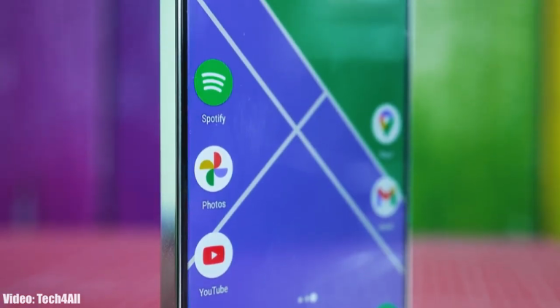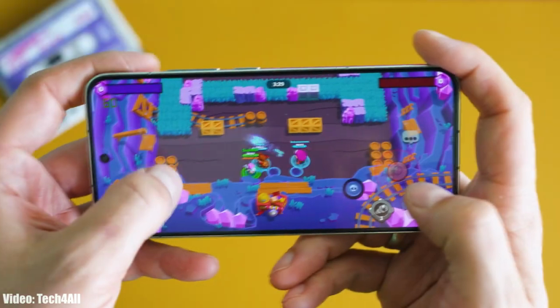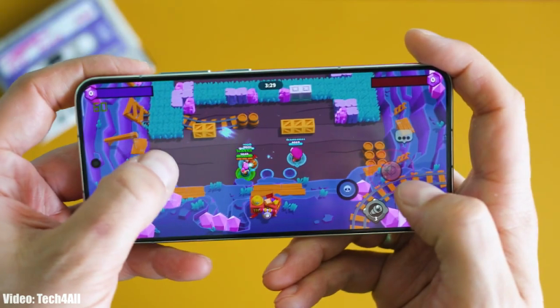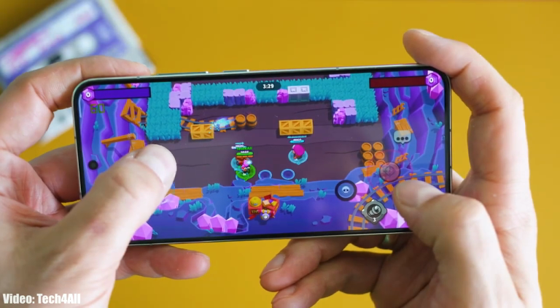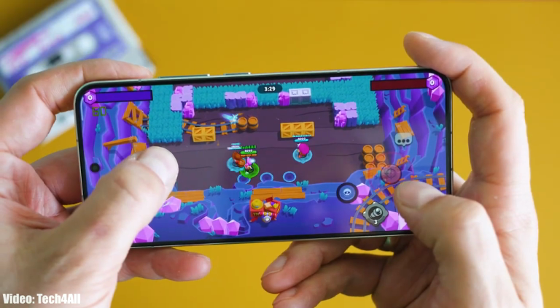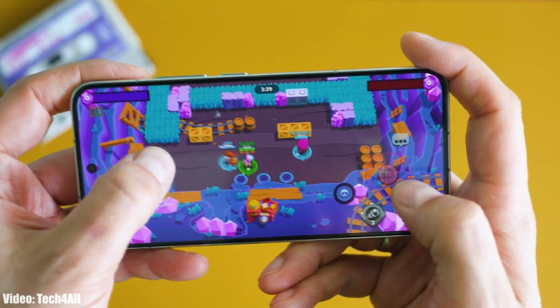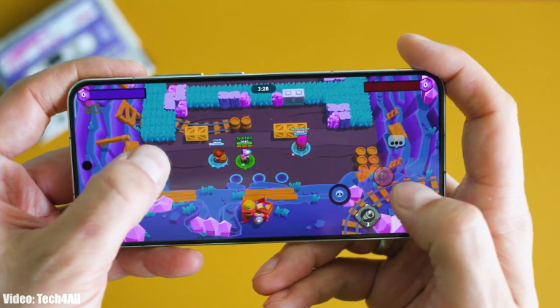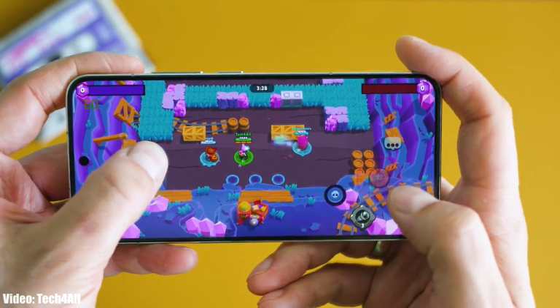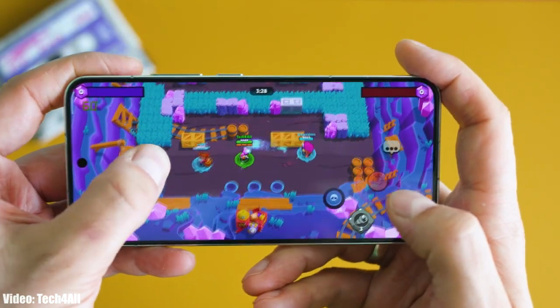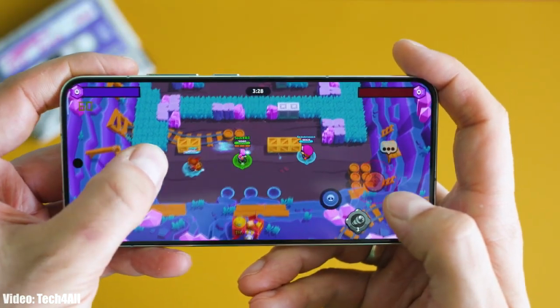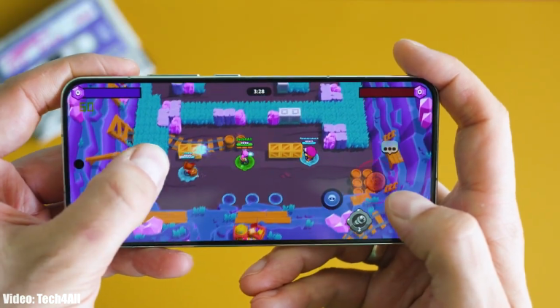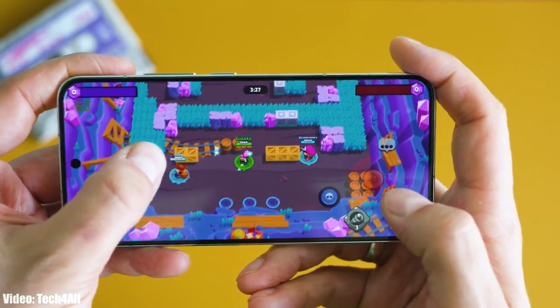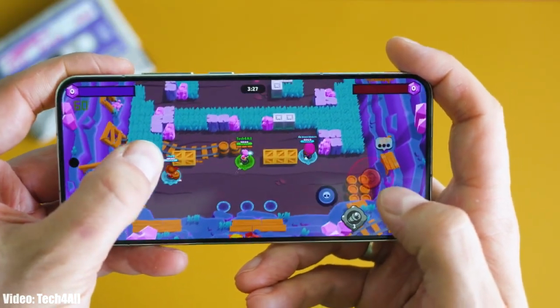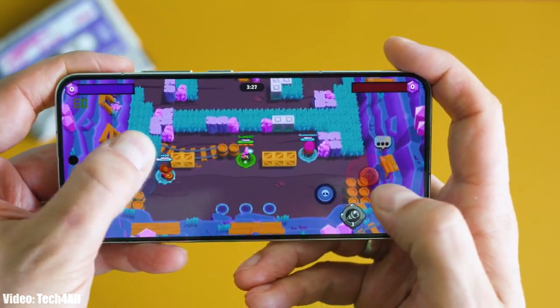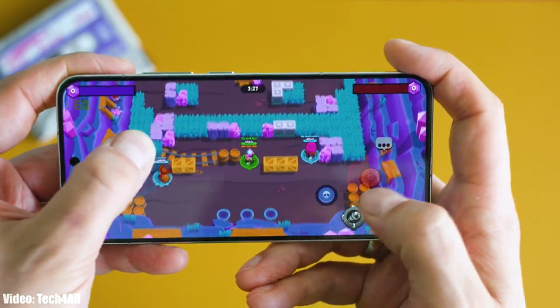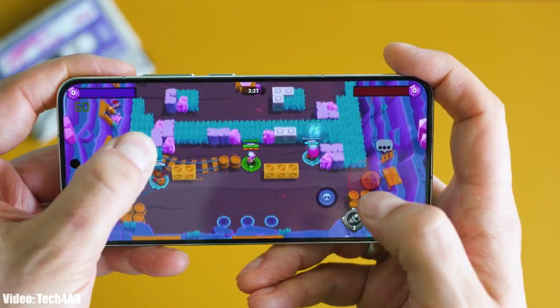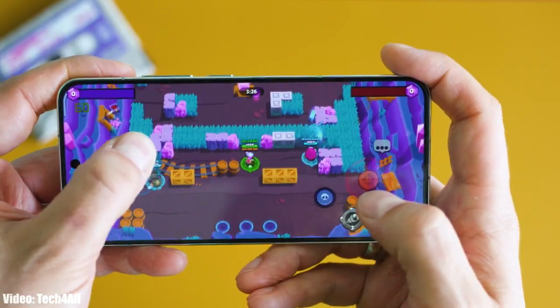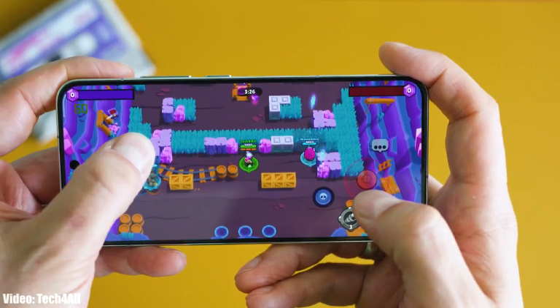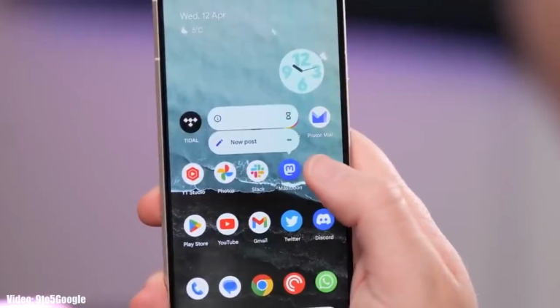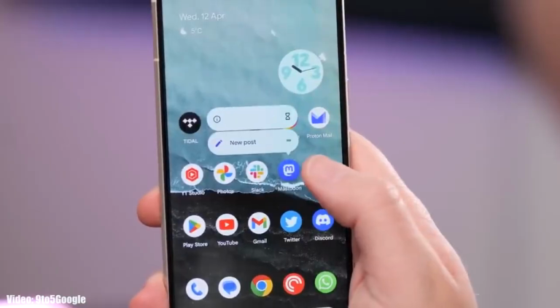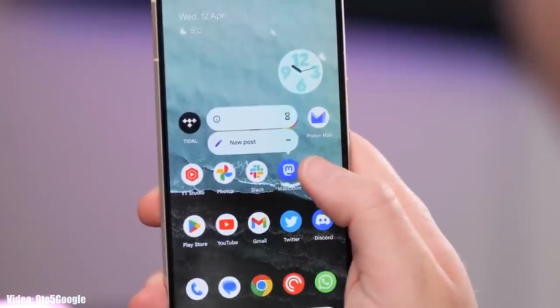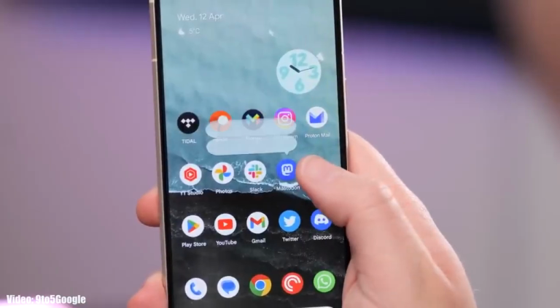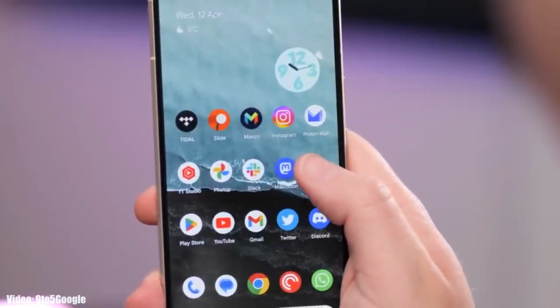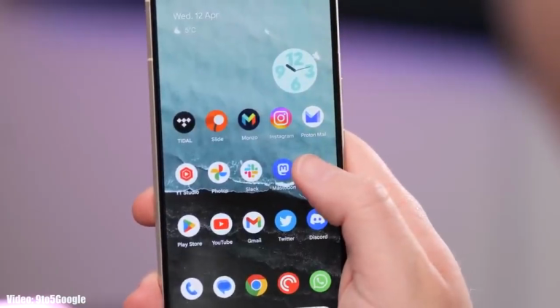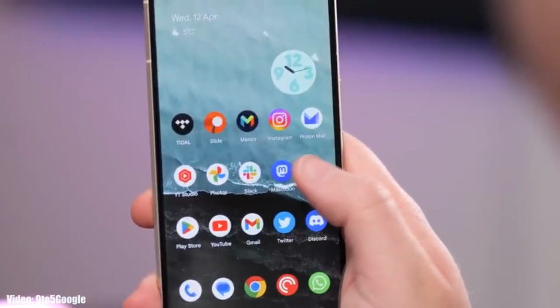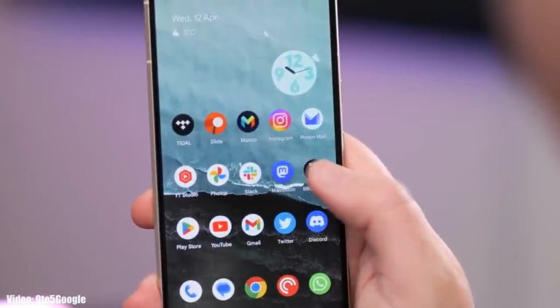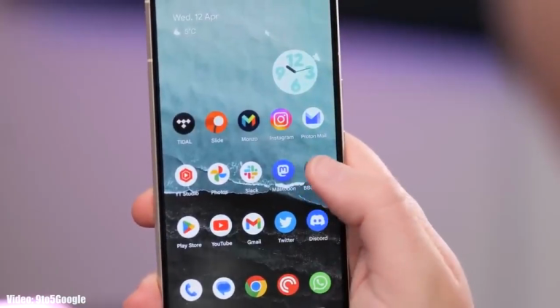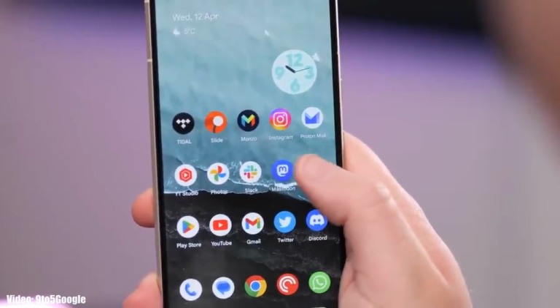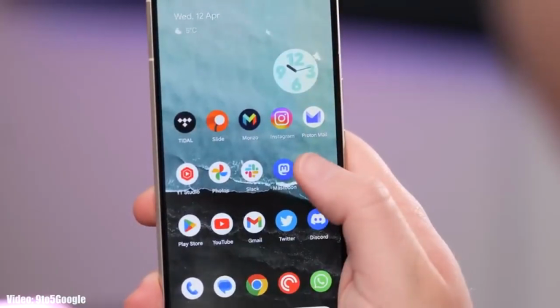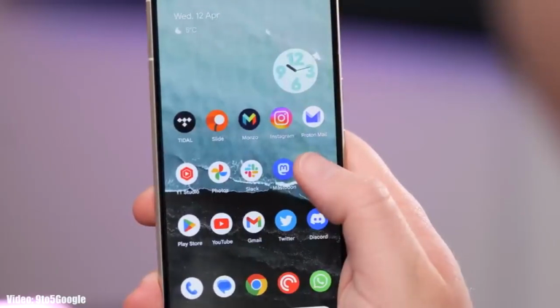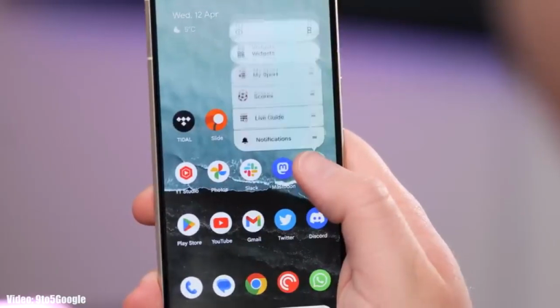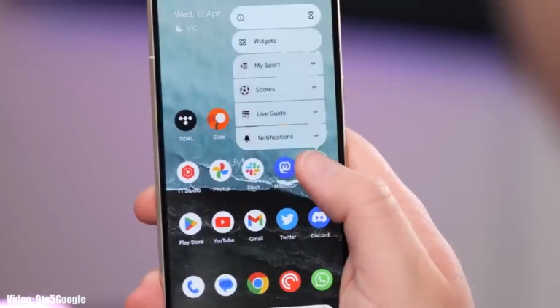The Xiaomi 13 has the Snapdragon 8 Gen 2, which is very powerful and can easily run Android 14 and future Android updates without any issues.